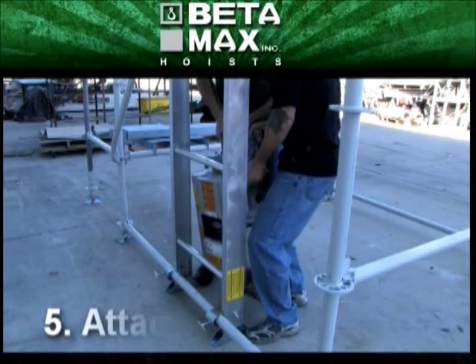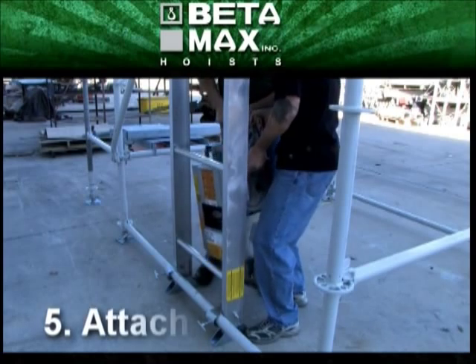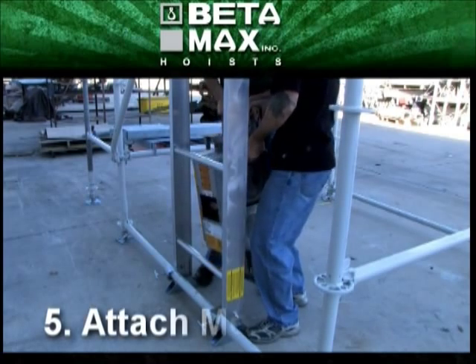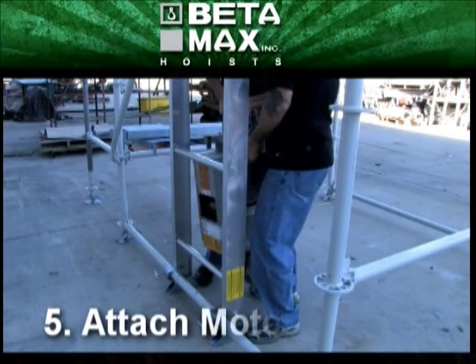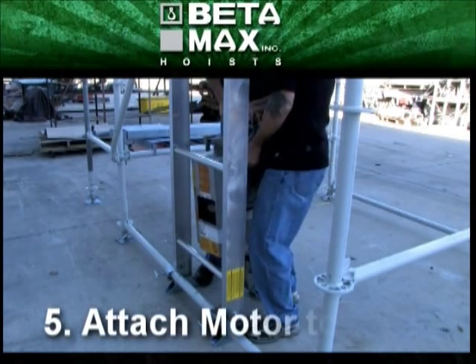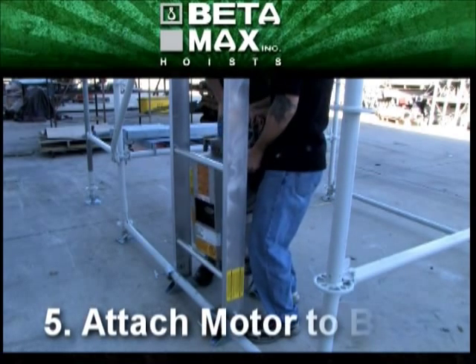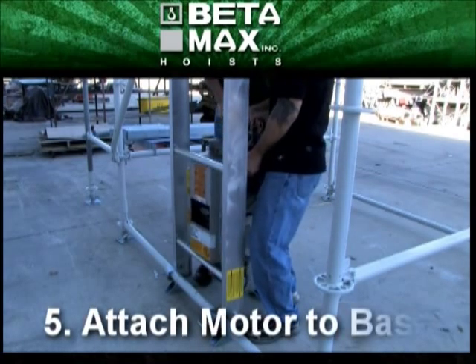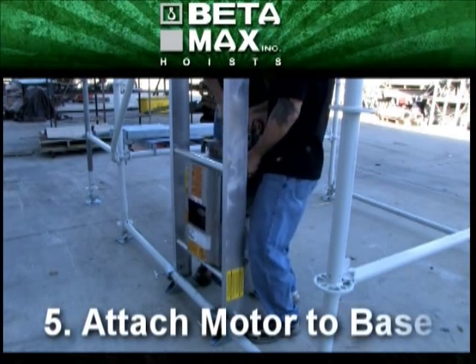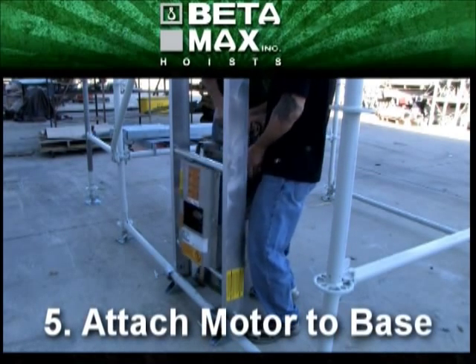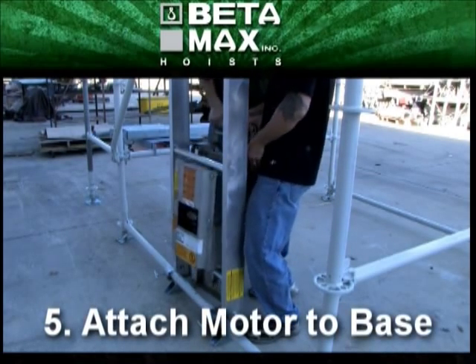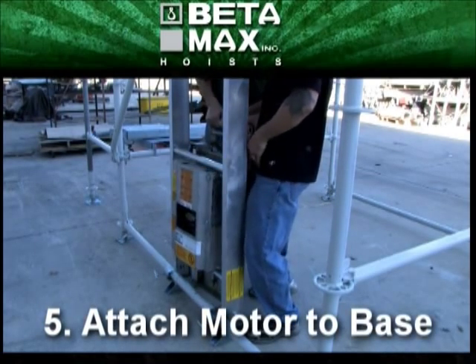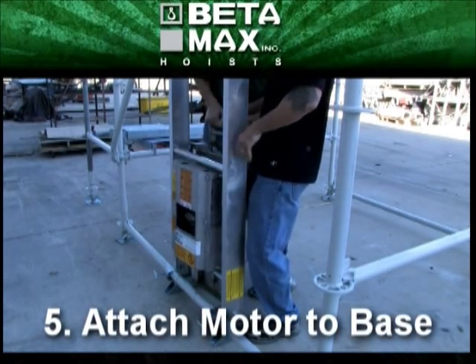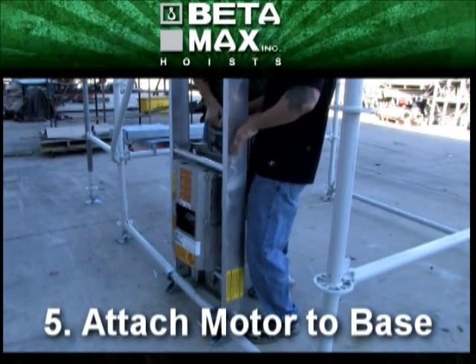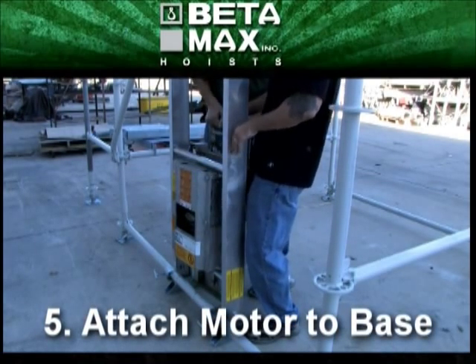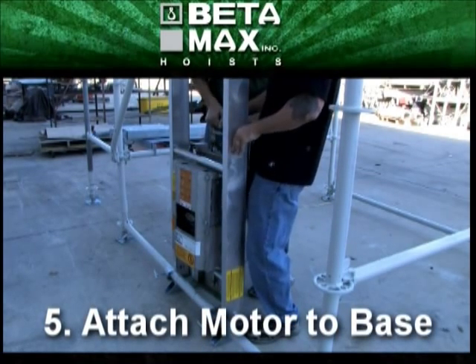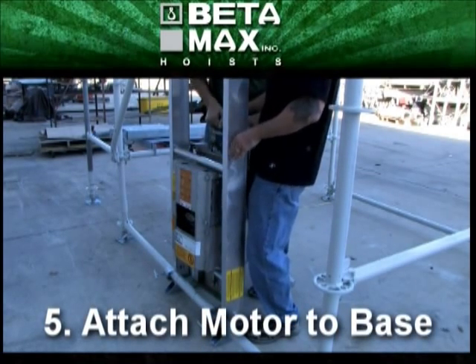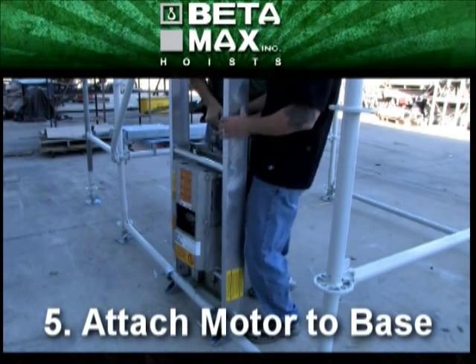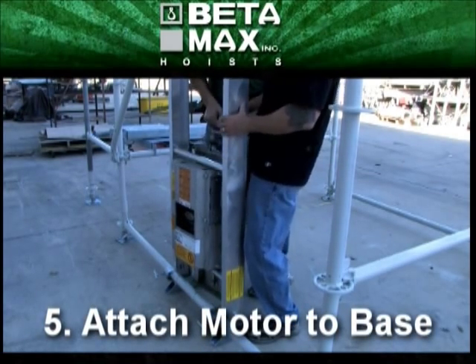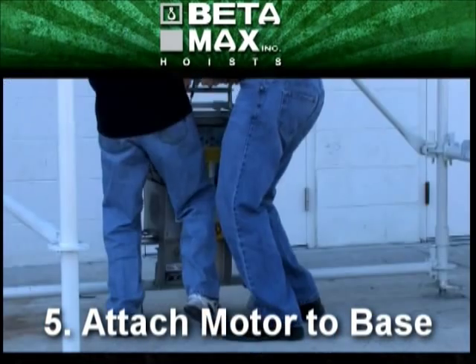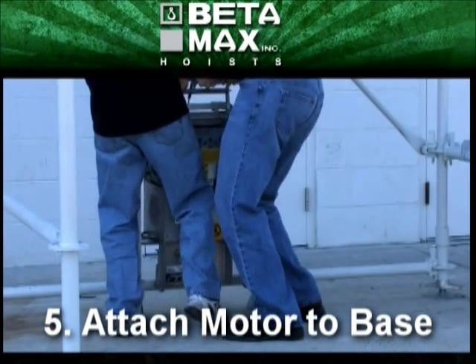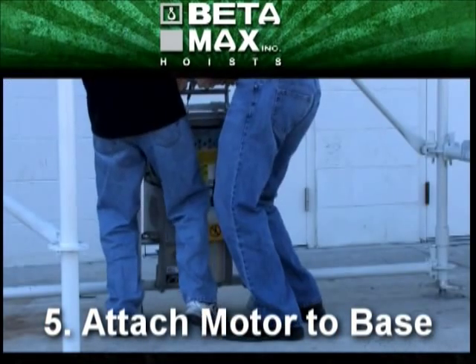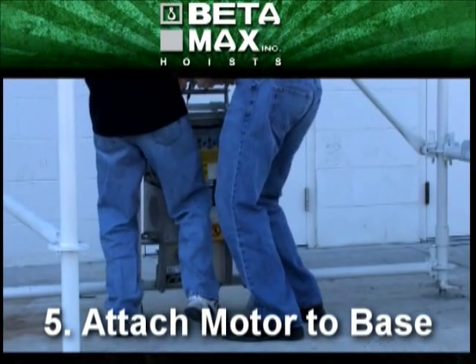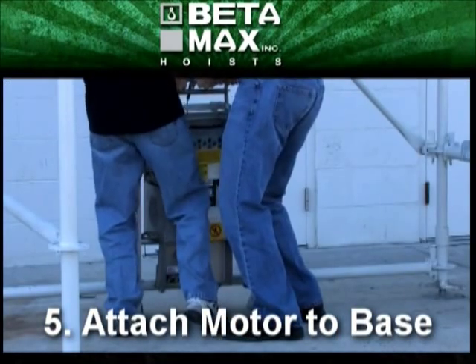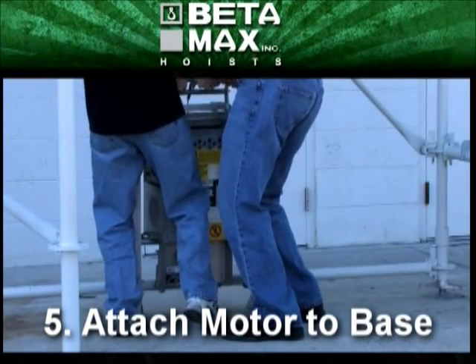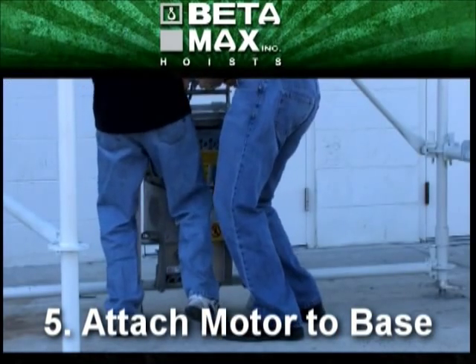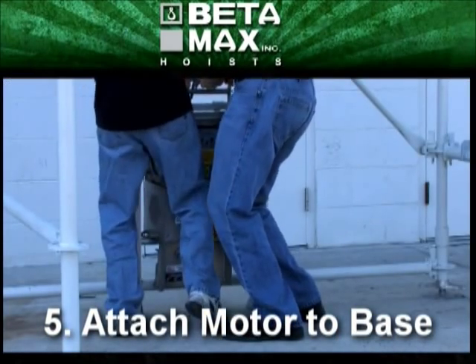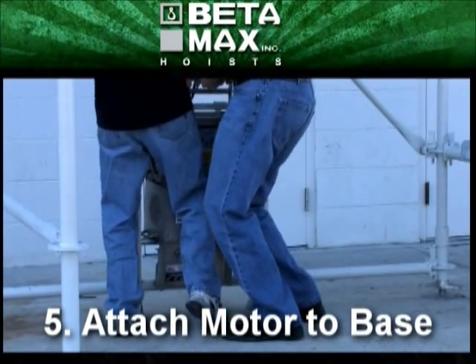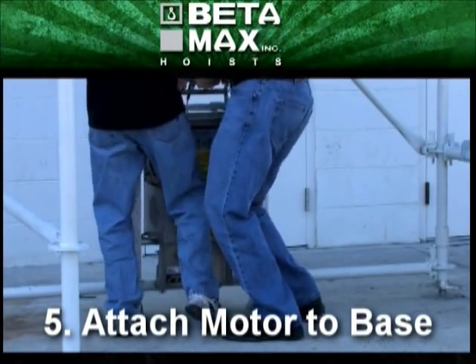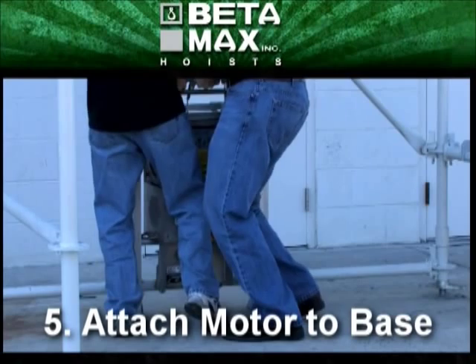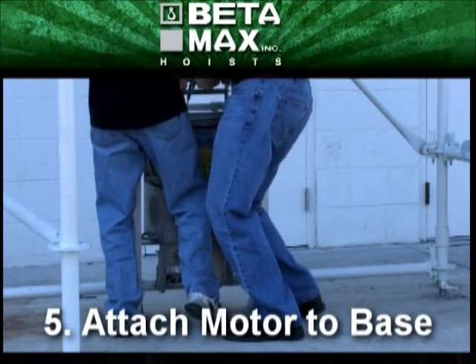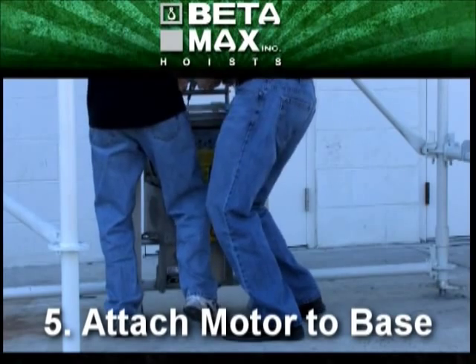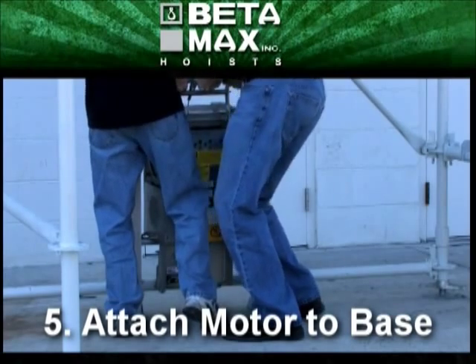And then the motor is secured to the base. The motor is a little heavy, so an extra hand wouldn't hurt.